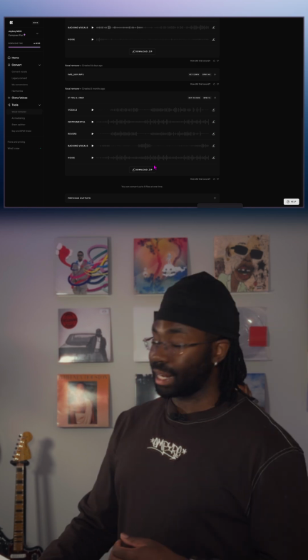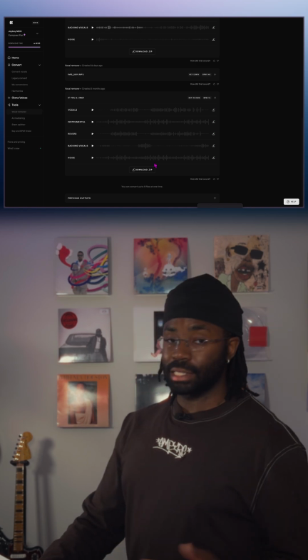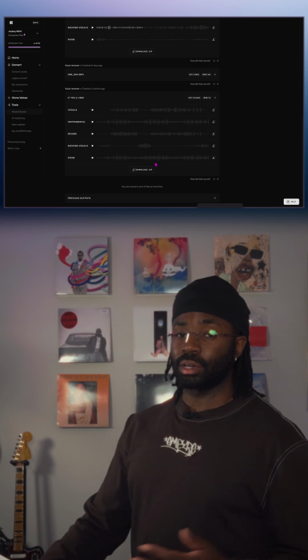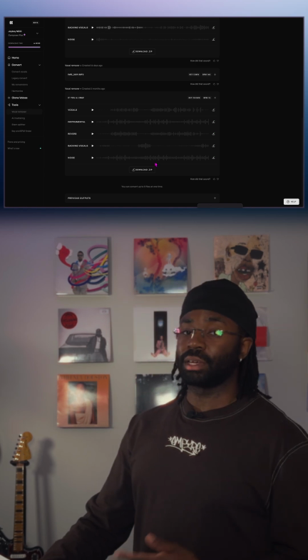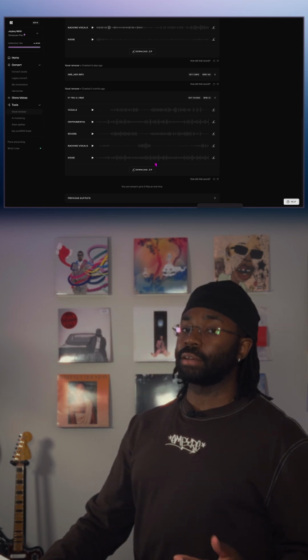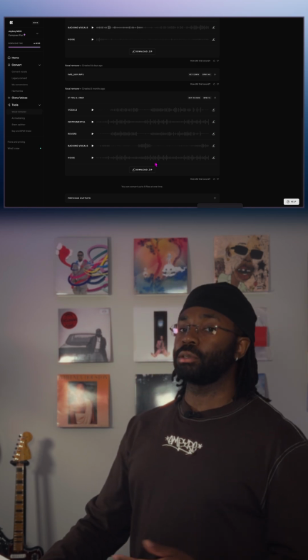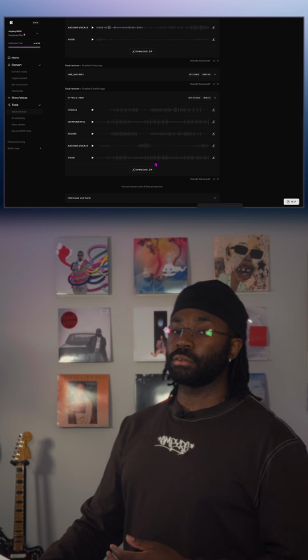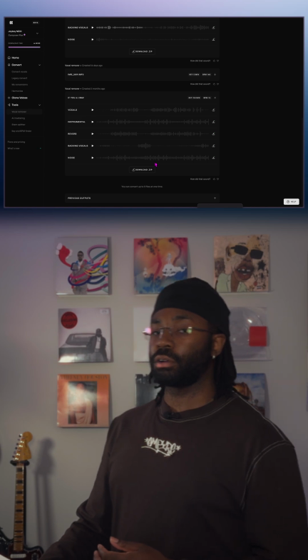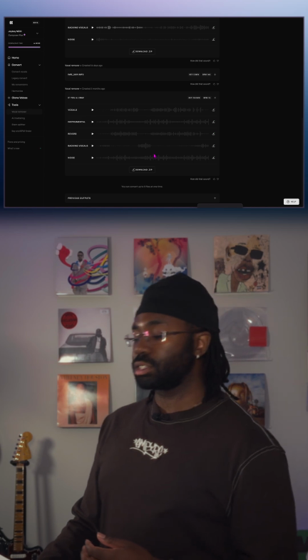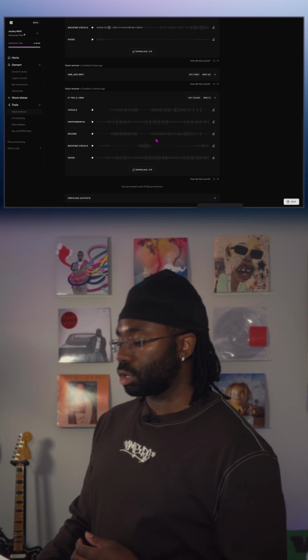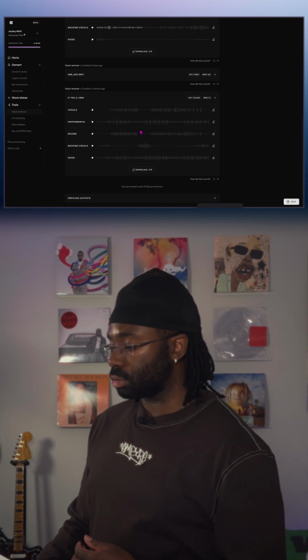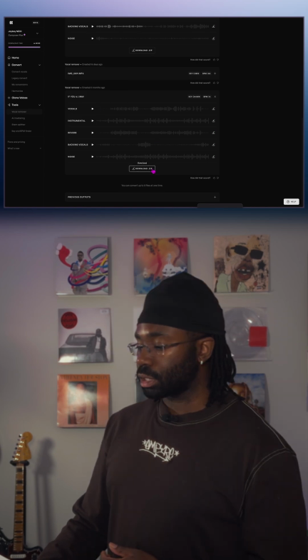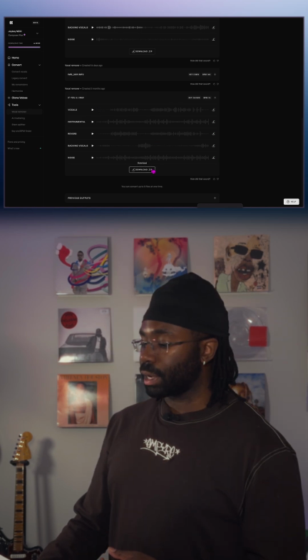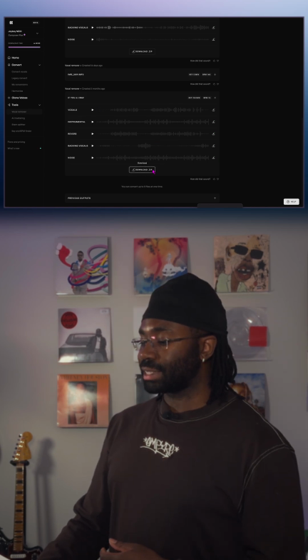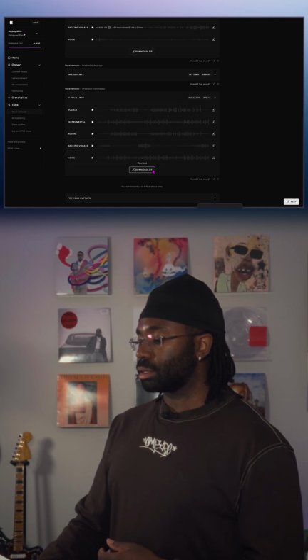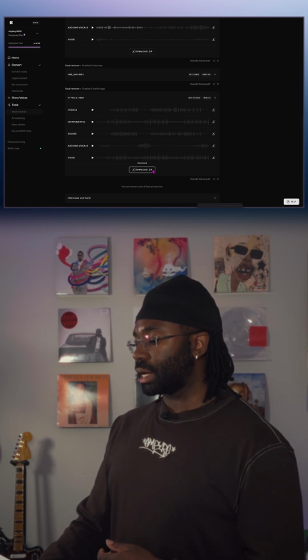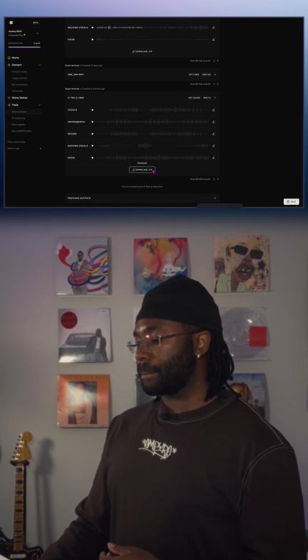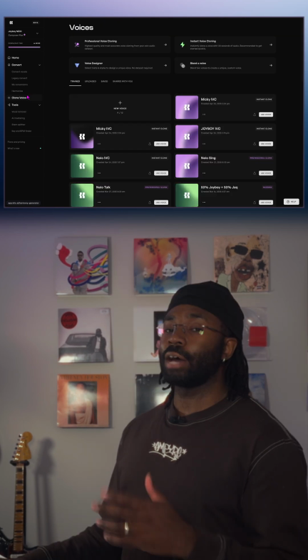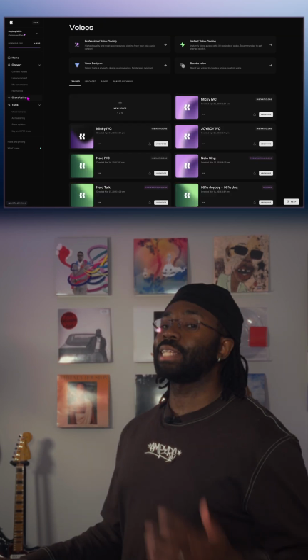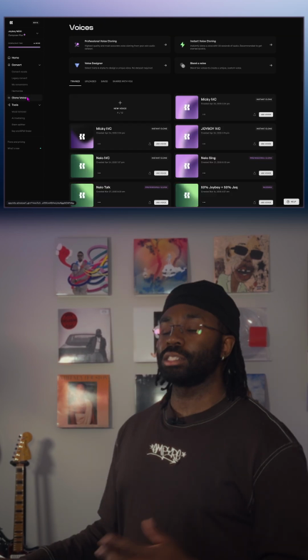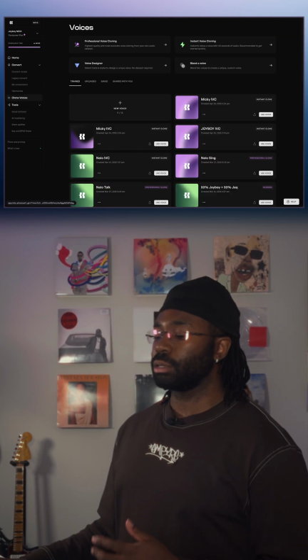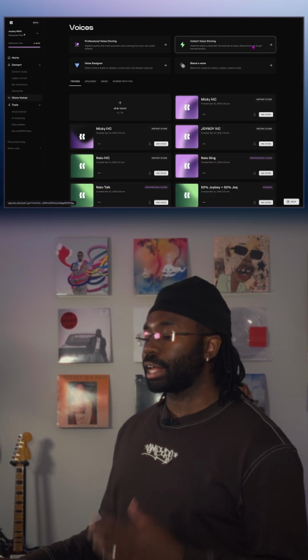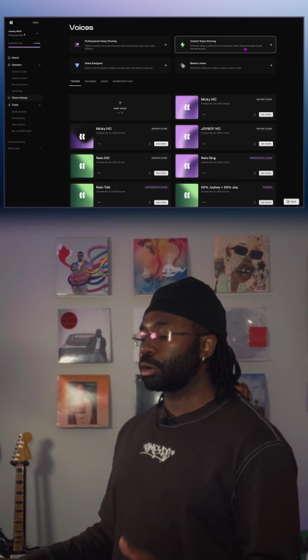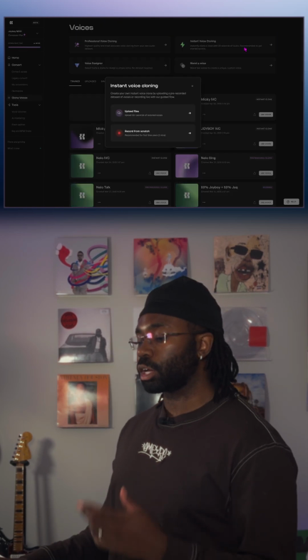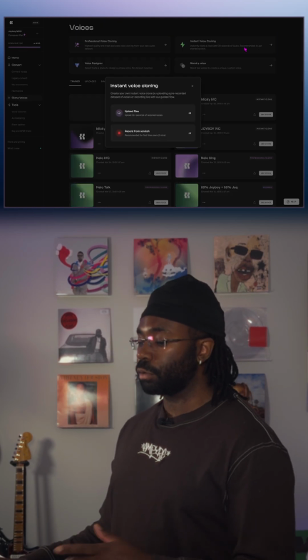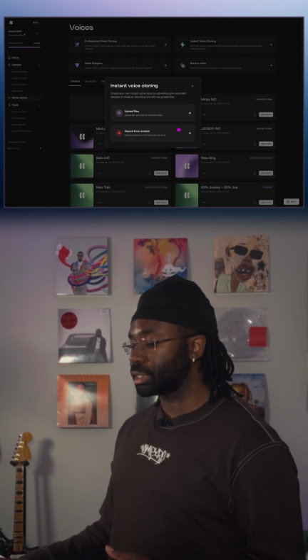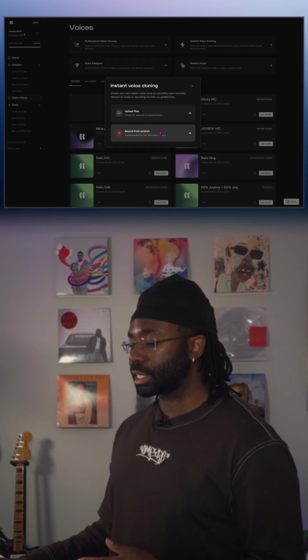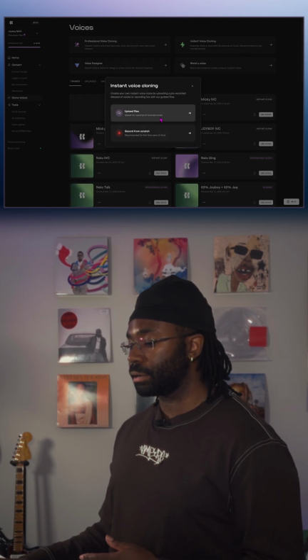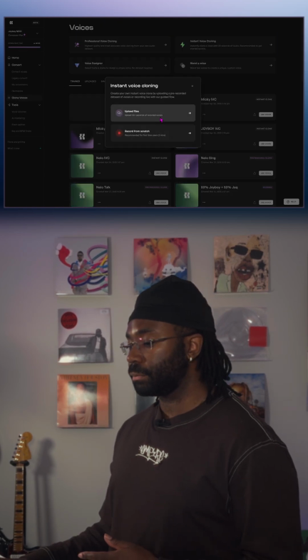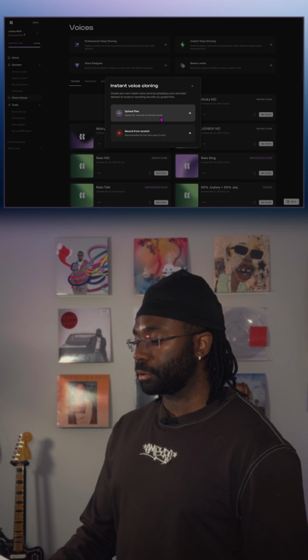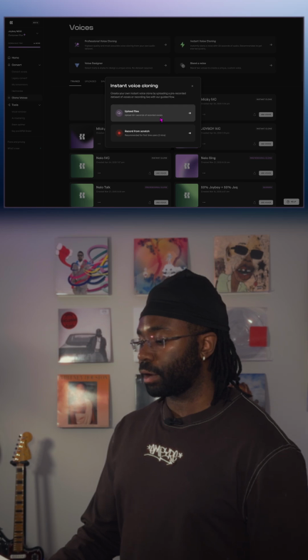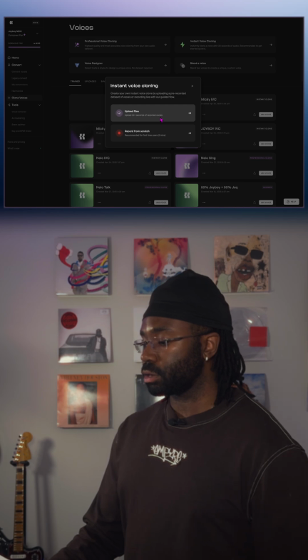That sounds great — we could definitely use that for our instant clone. We're going to go ahead and download that. So now that that's done, we're going to head over to clone voices again.